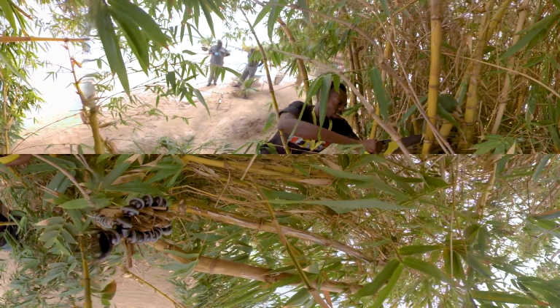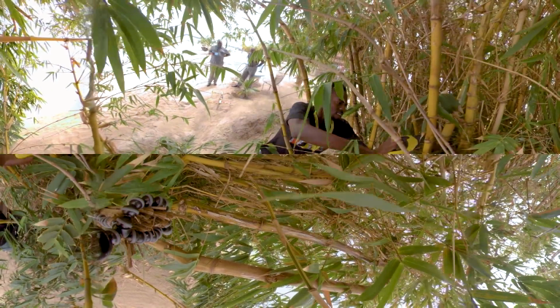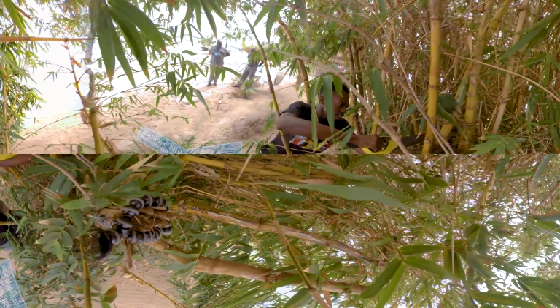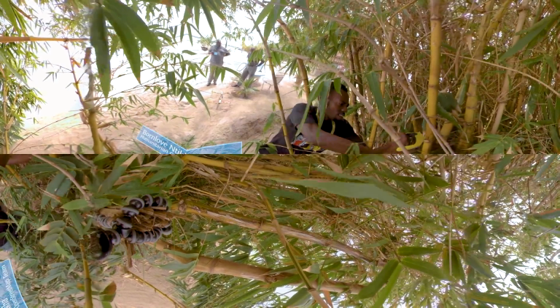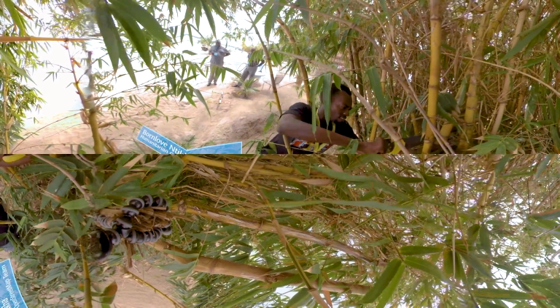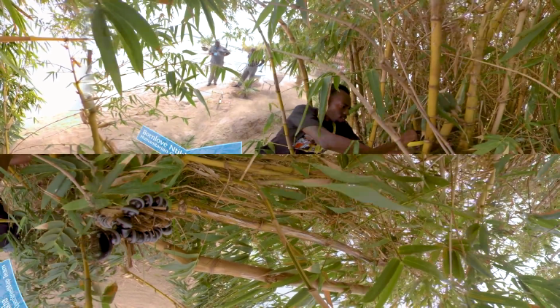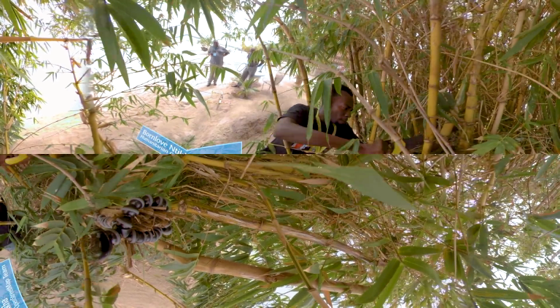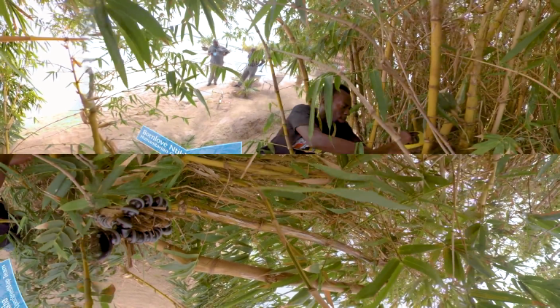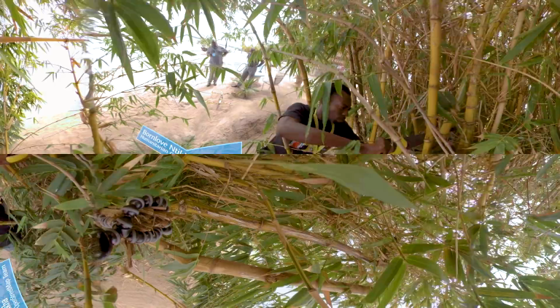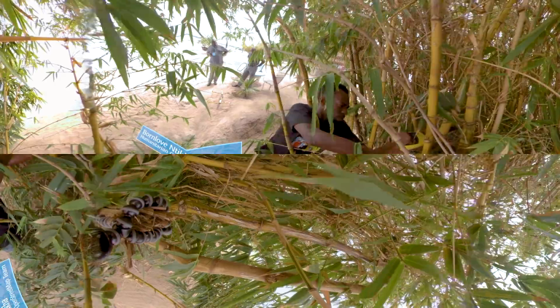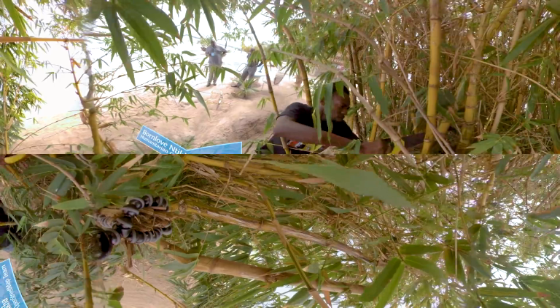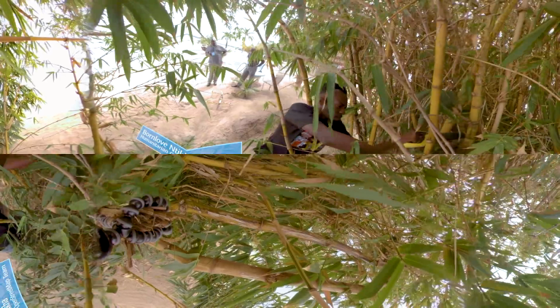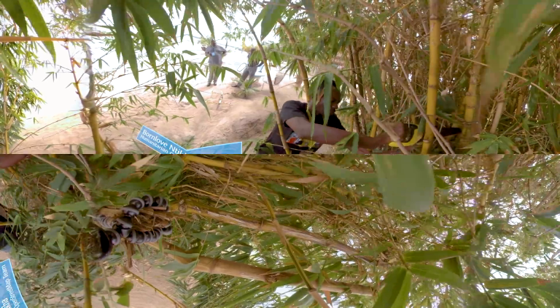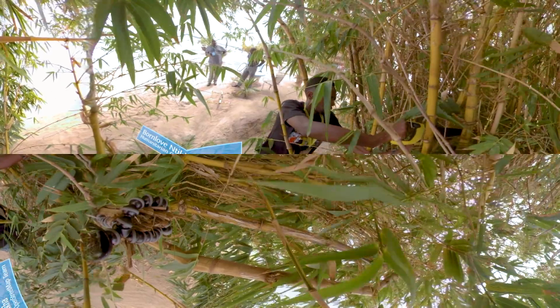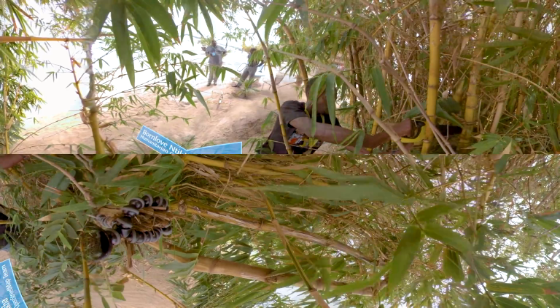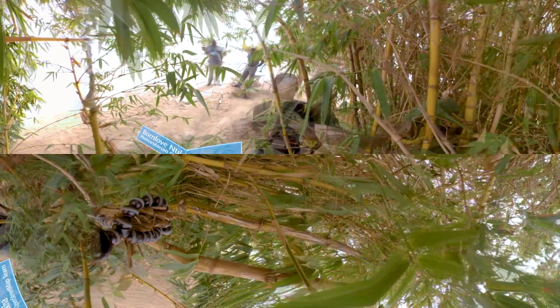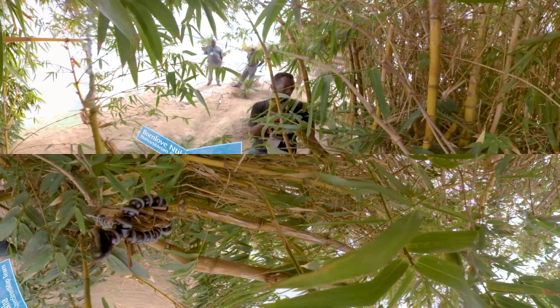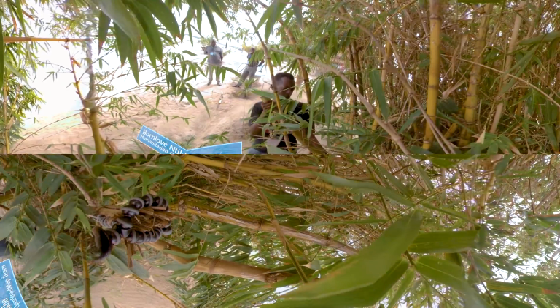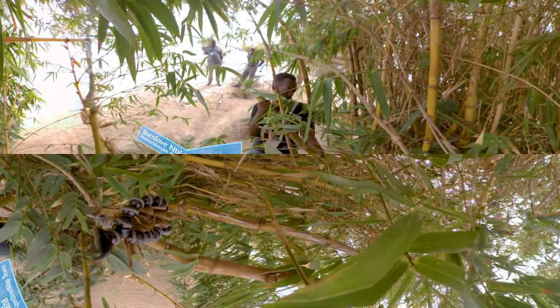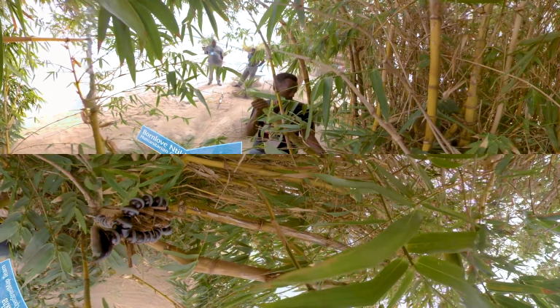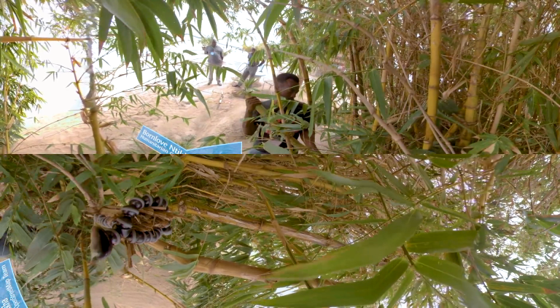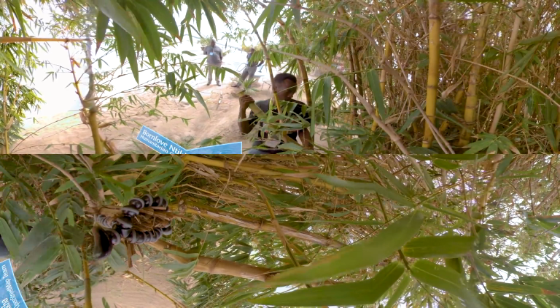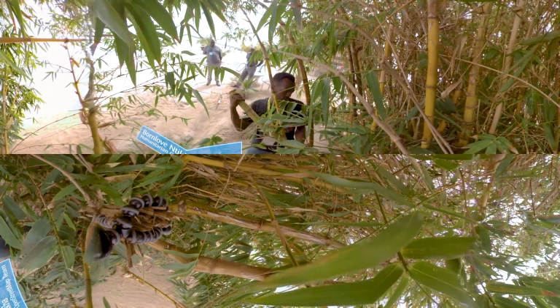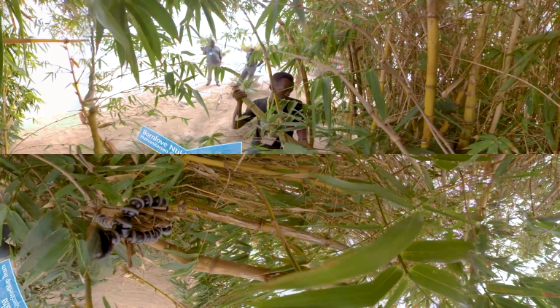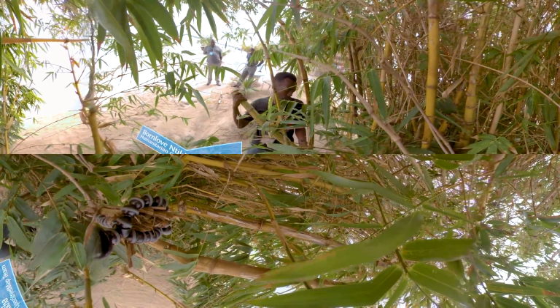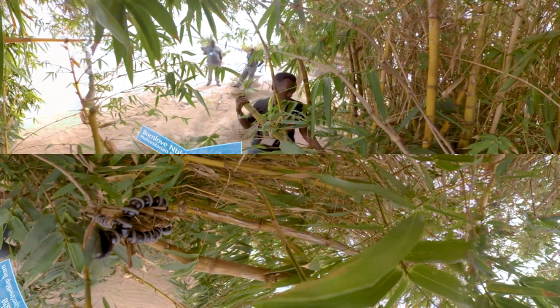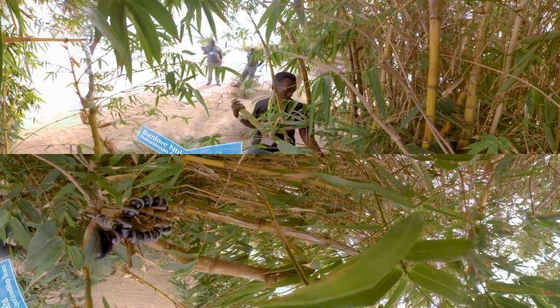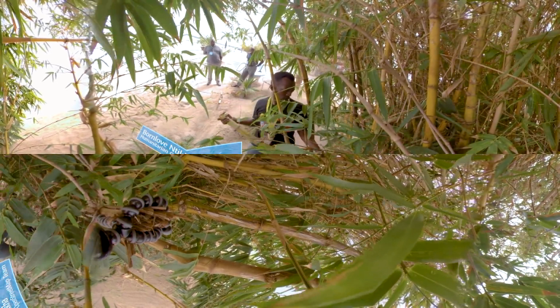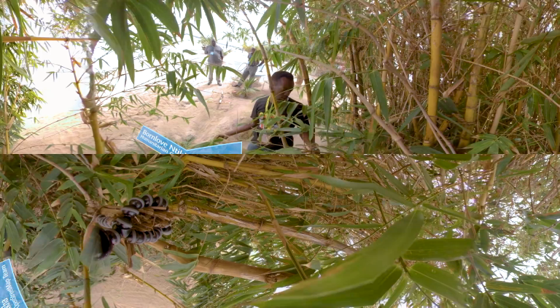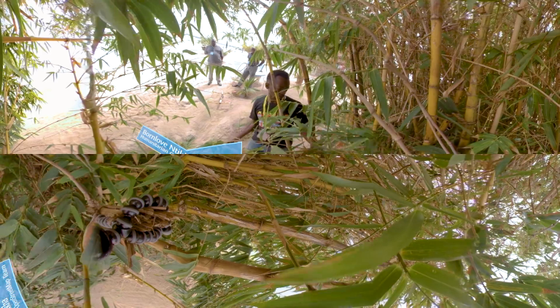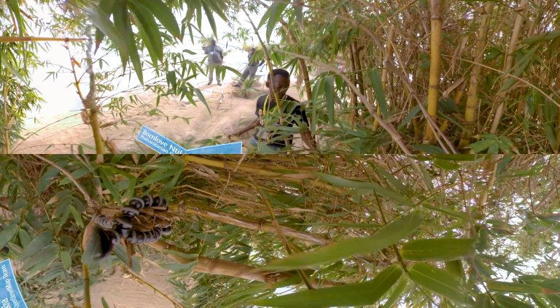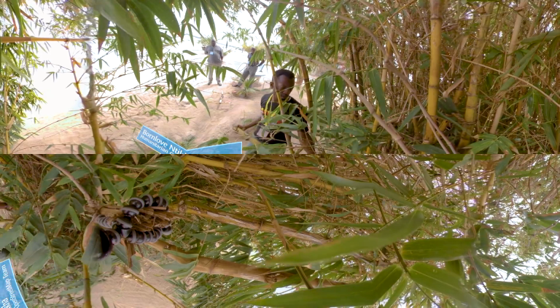In Swahili, we call it Mwanza drone. Mwanza is the Swahili word representing bamboo. So this is bamboo drone.